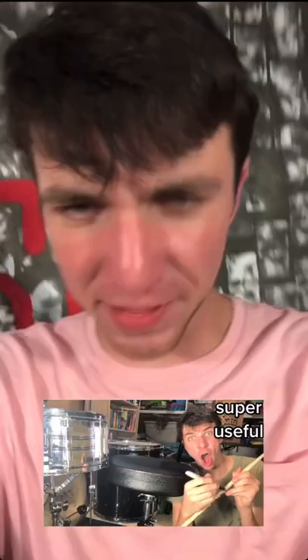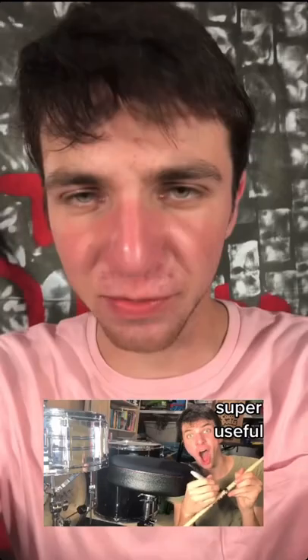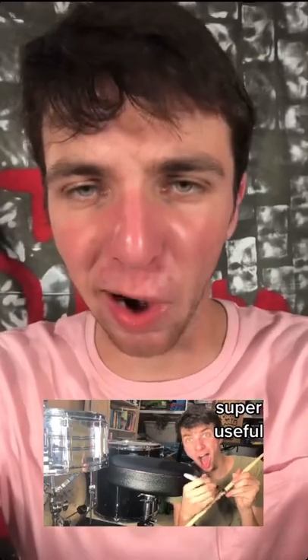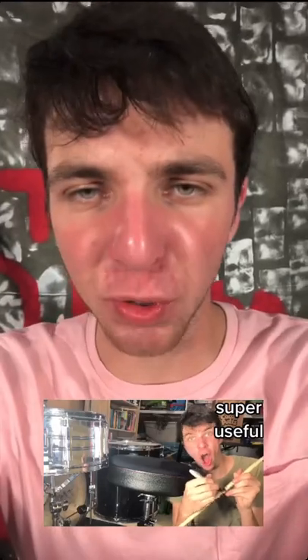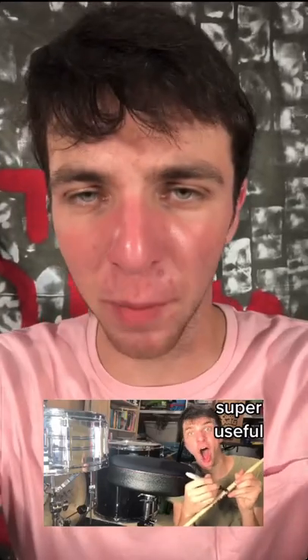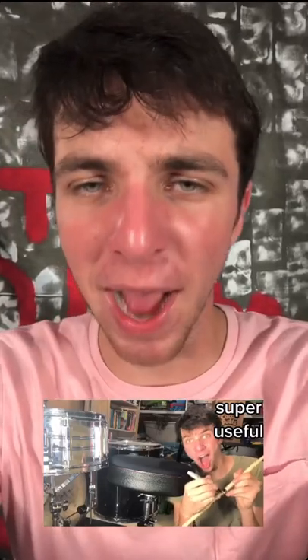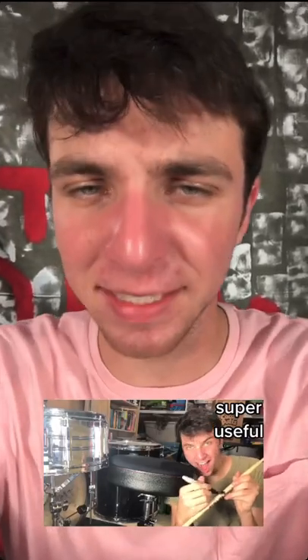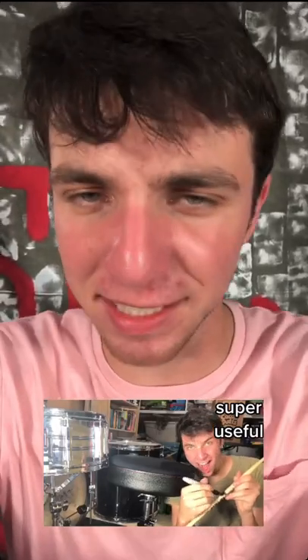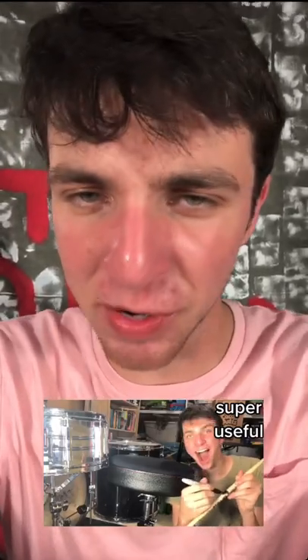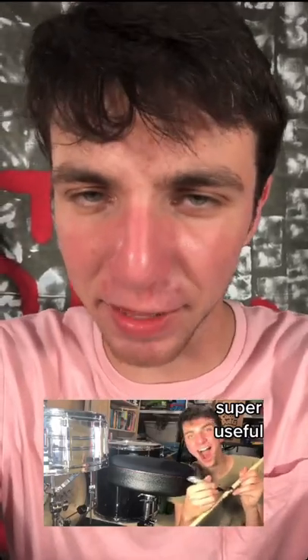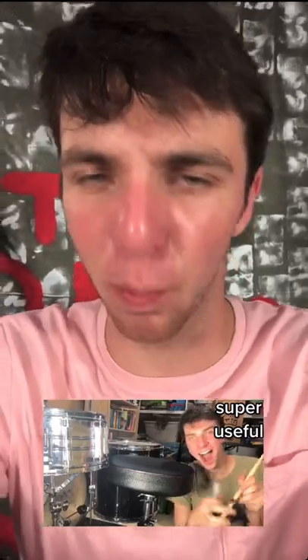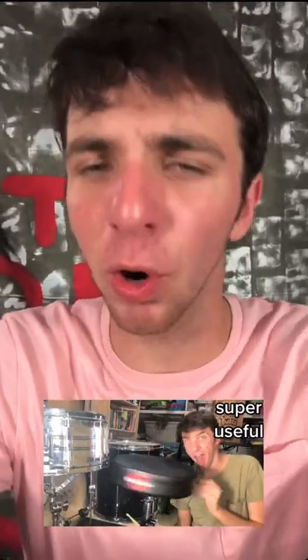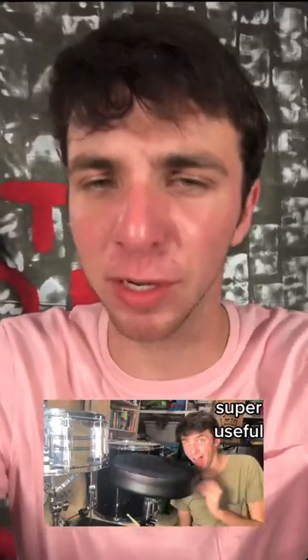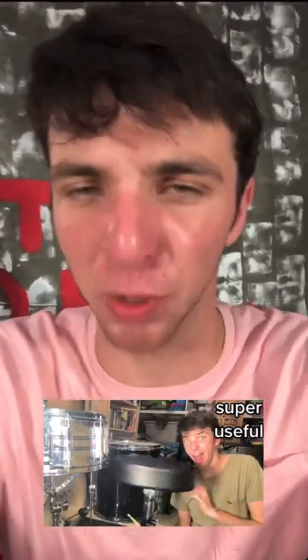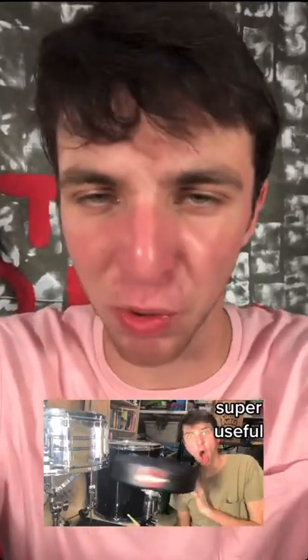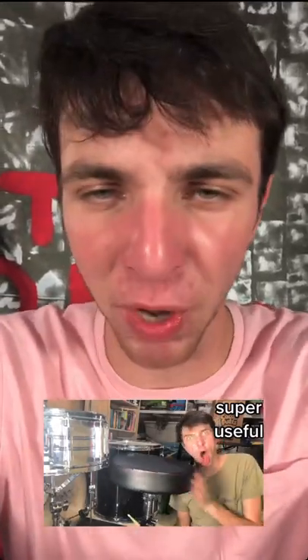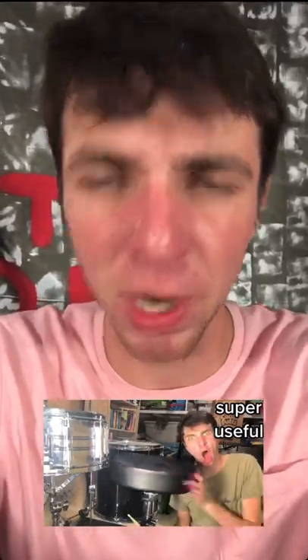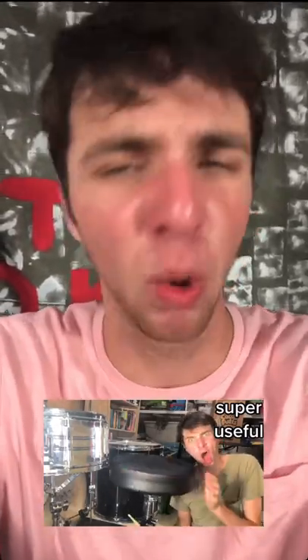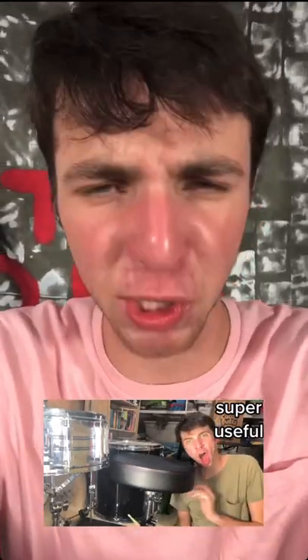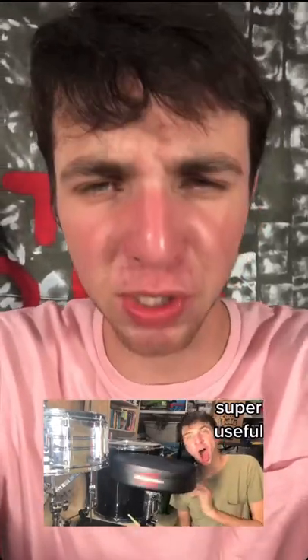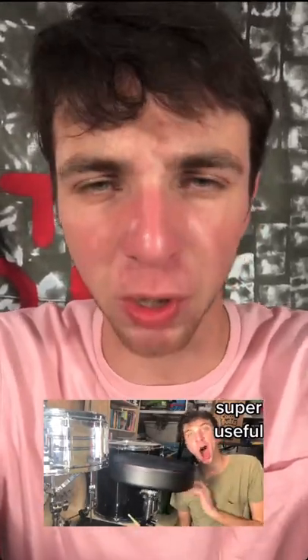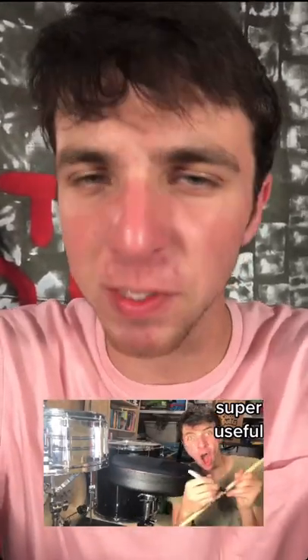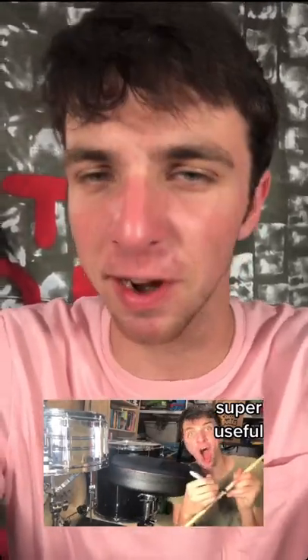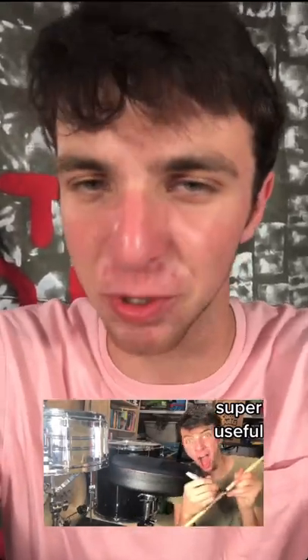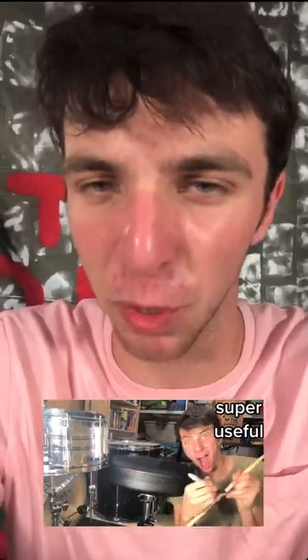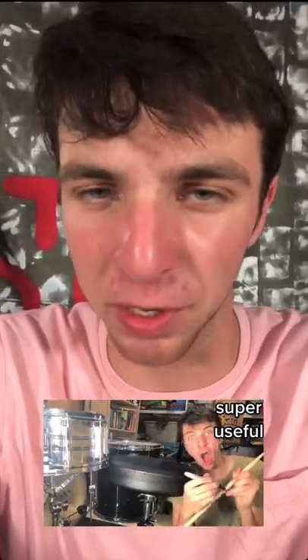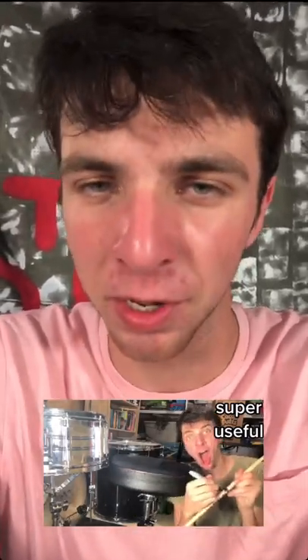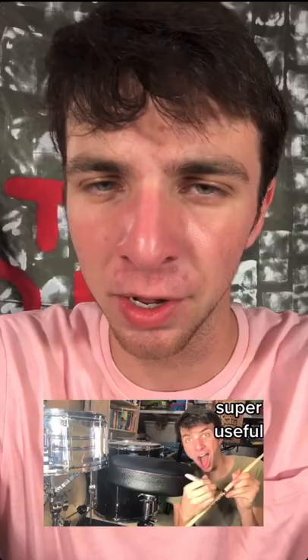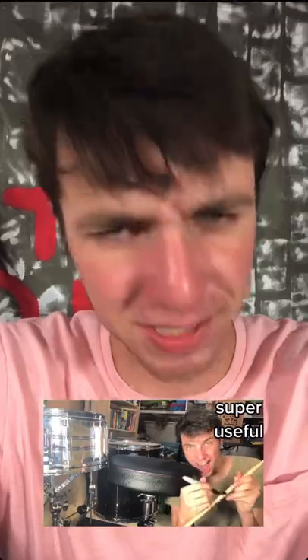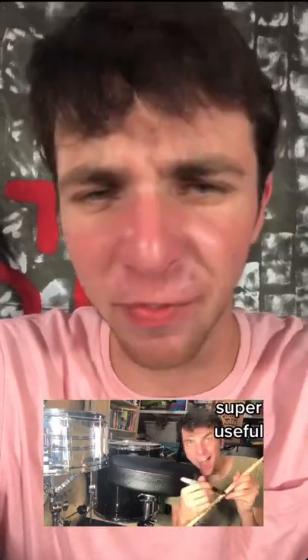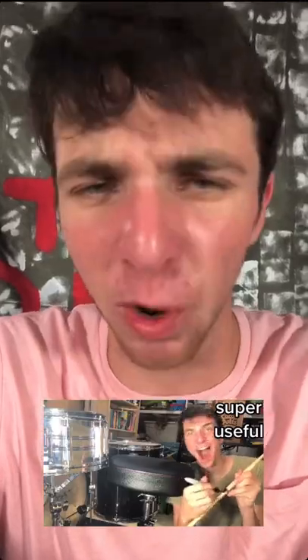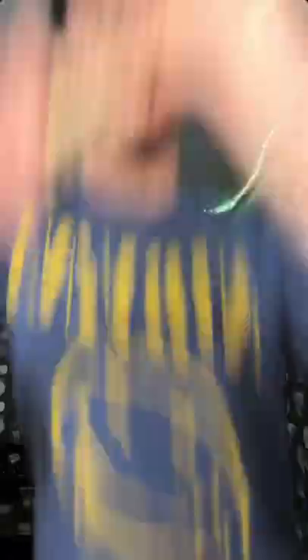This viral drum hack says you can get the perfect drum throne height with just a drumstick and a sharpie. Let's see if it works.